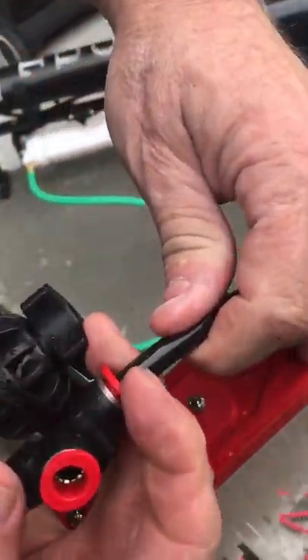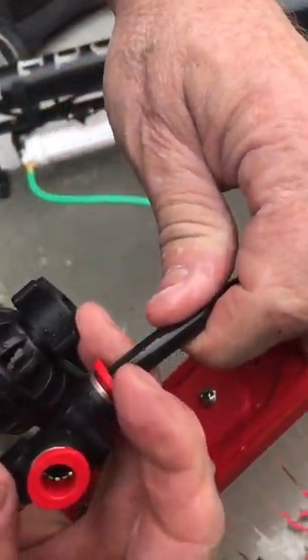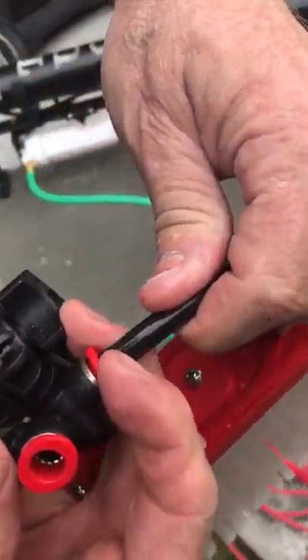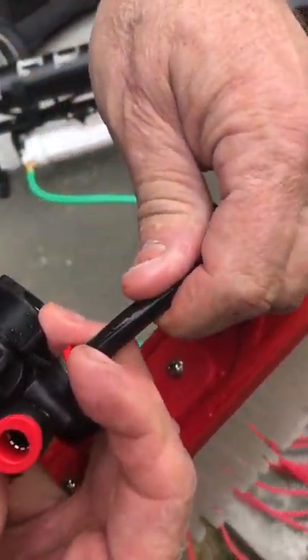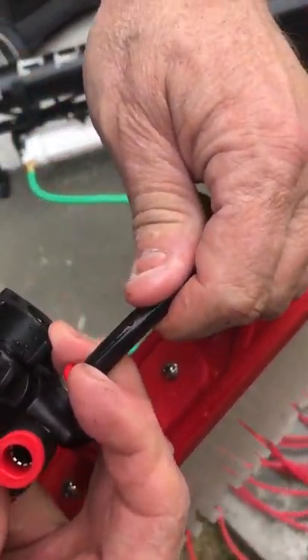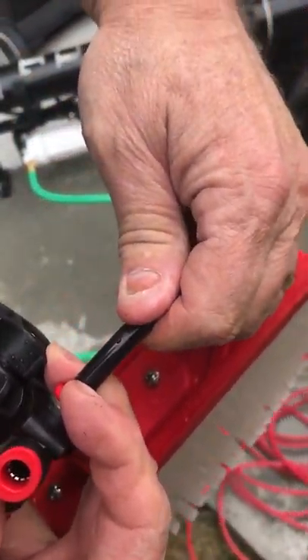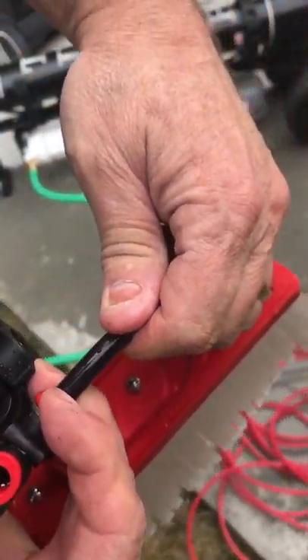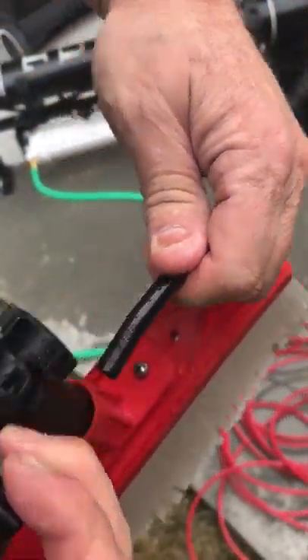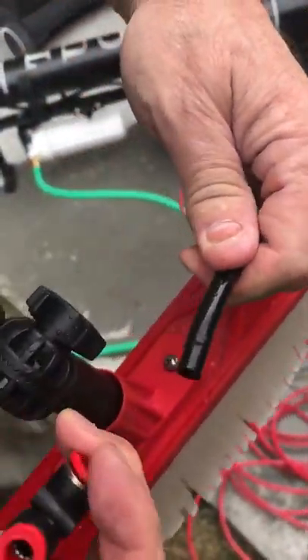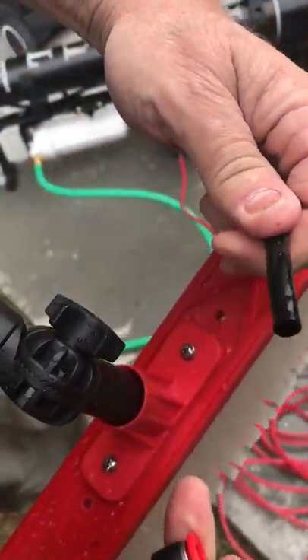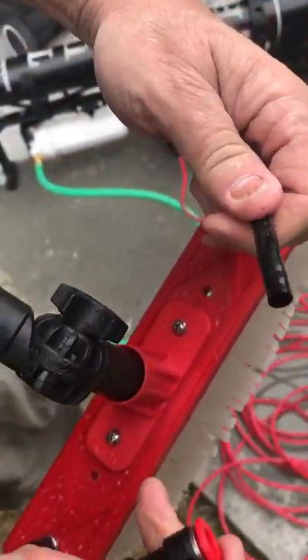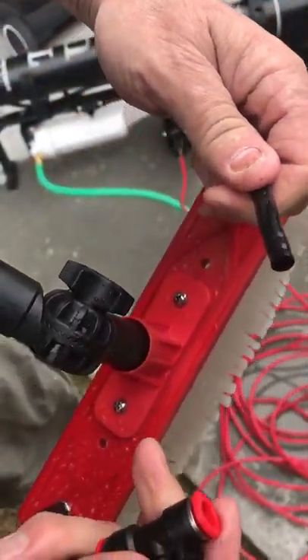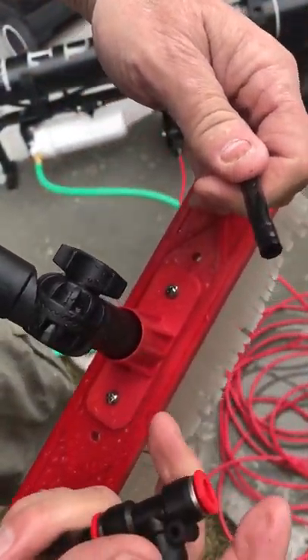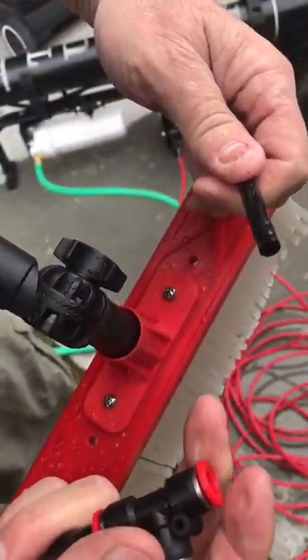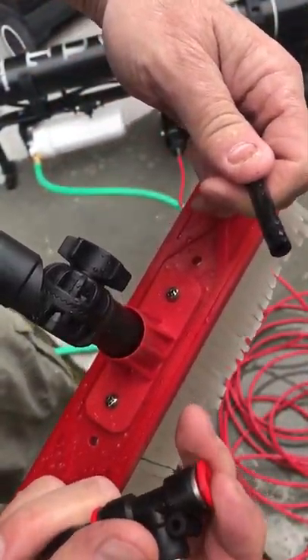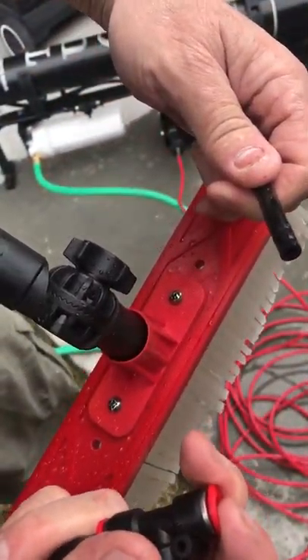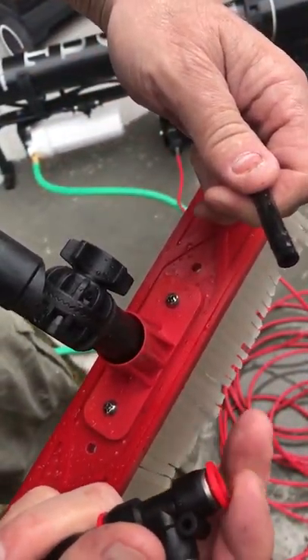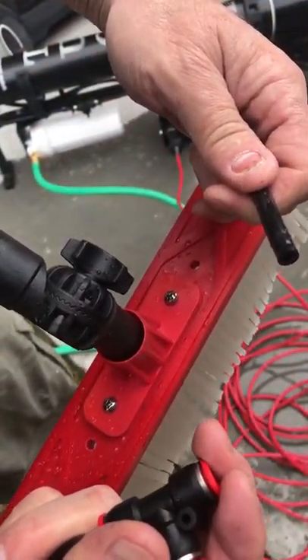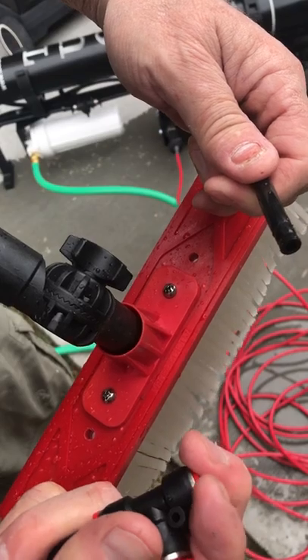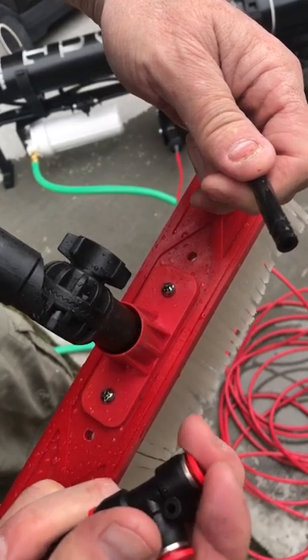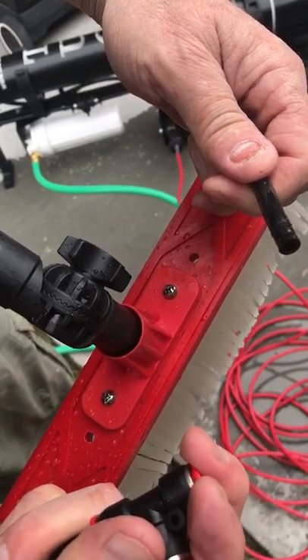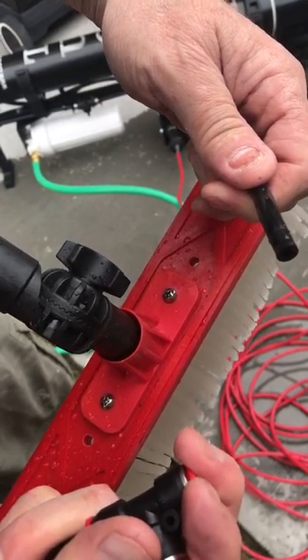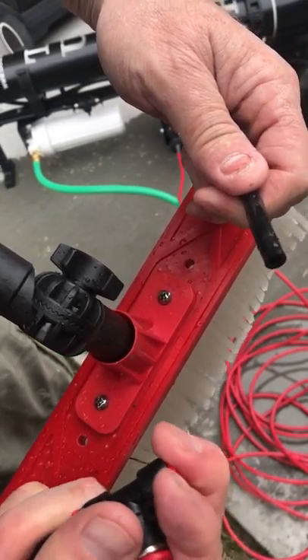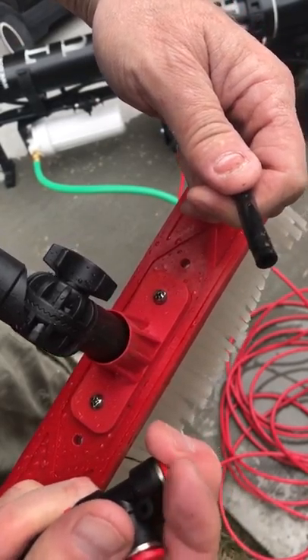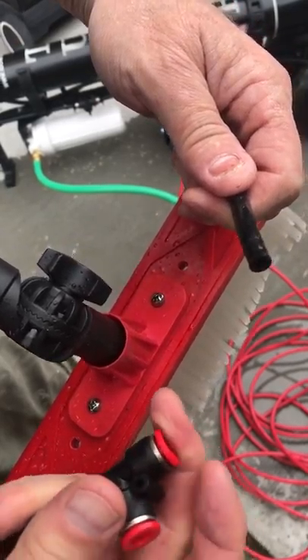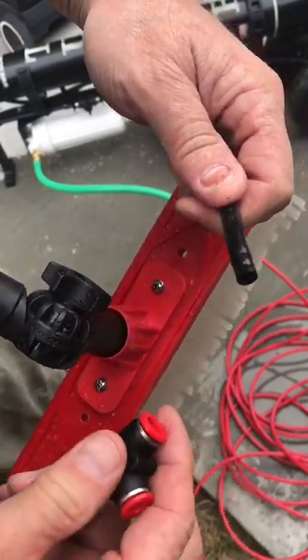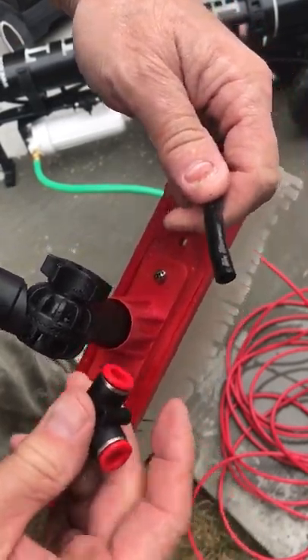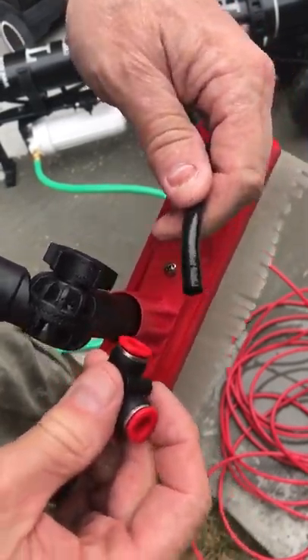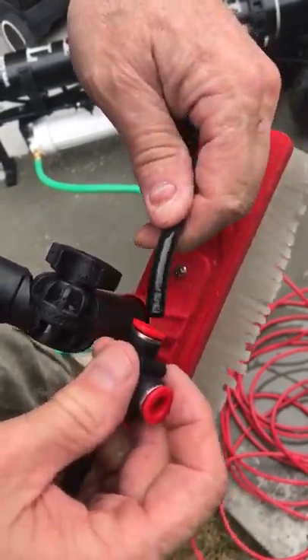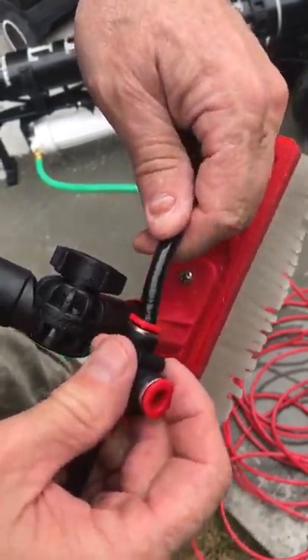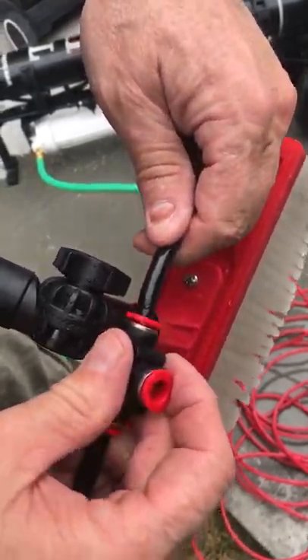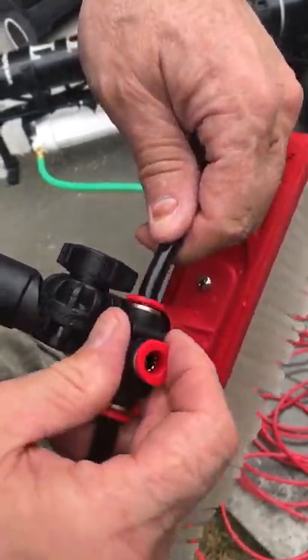Same for here. Pull it back towards itself and then pull the hose out at that point.